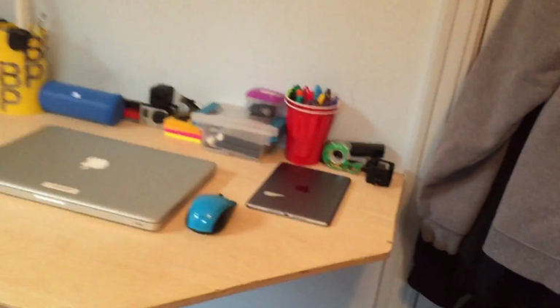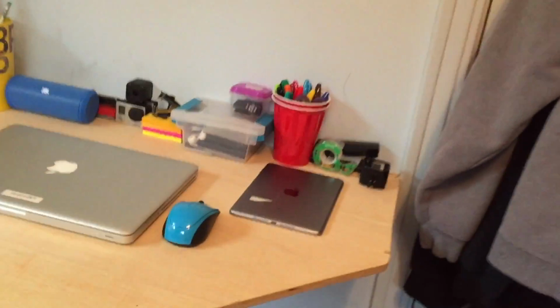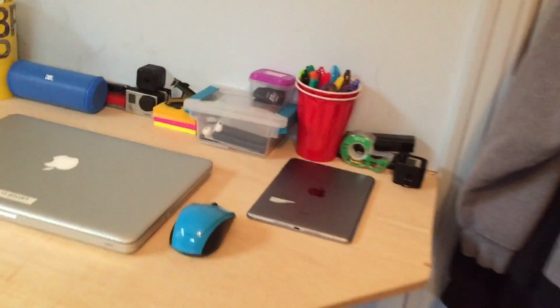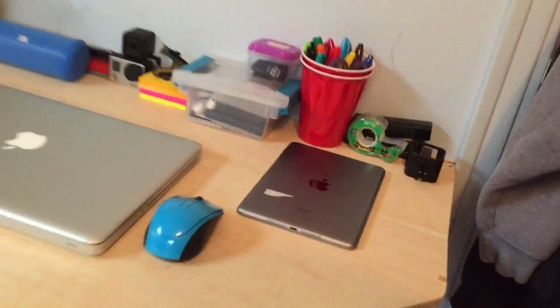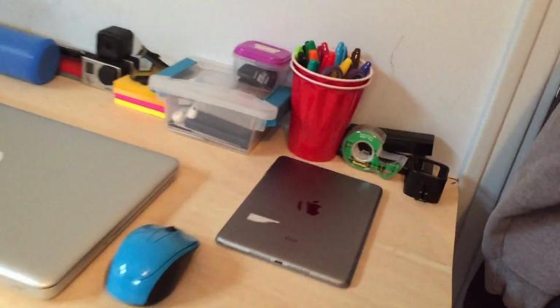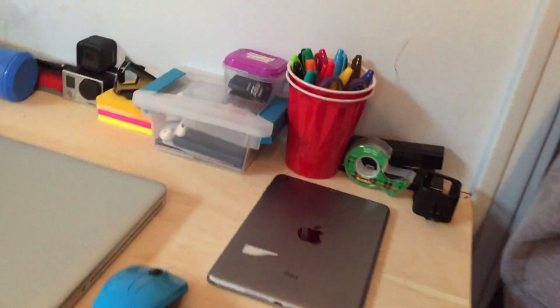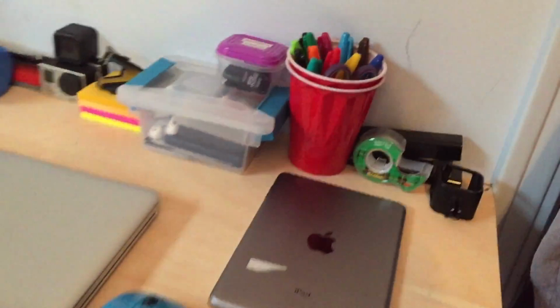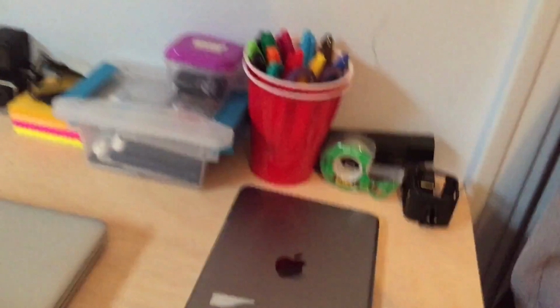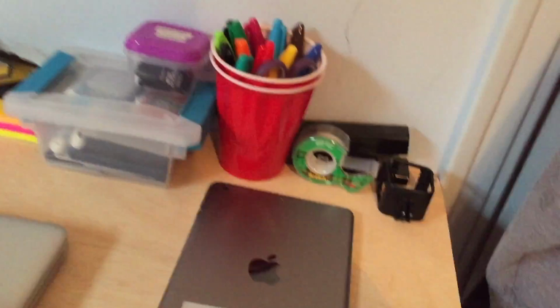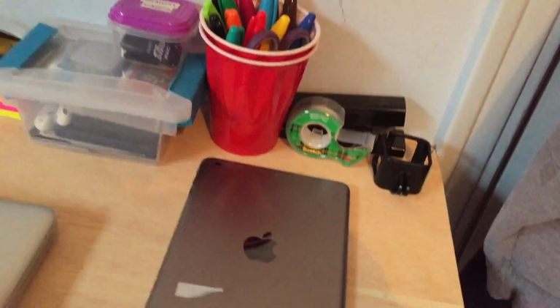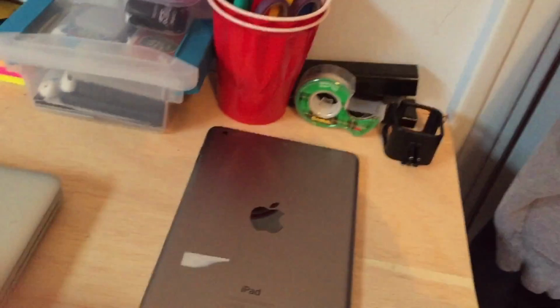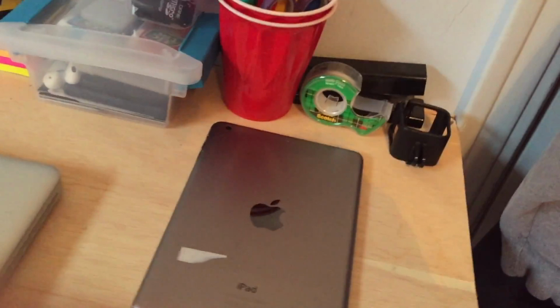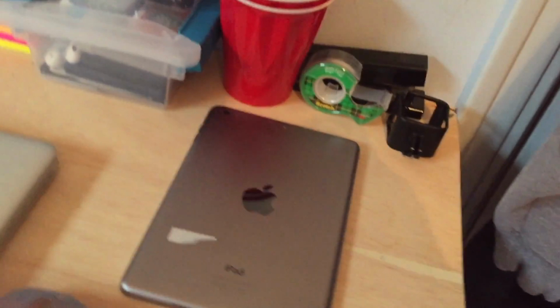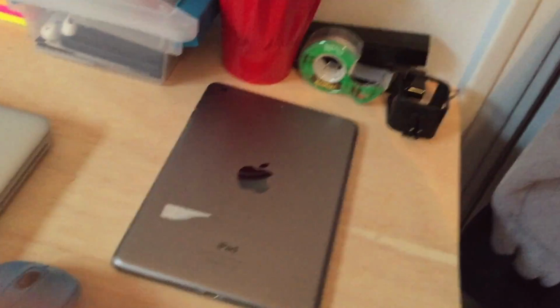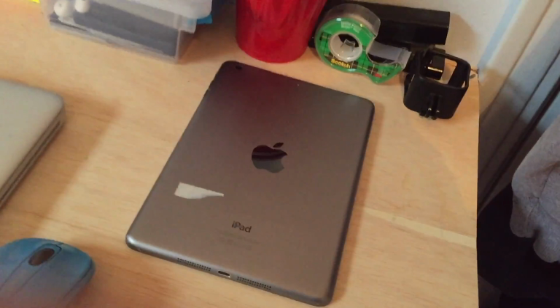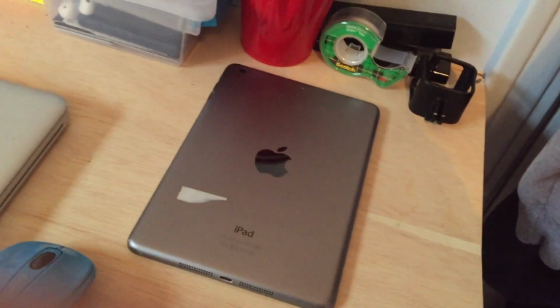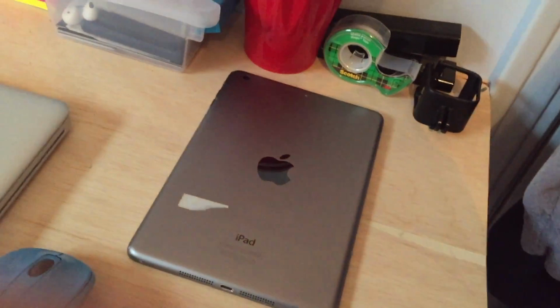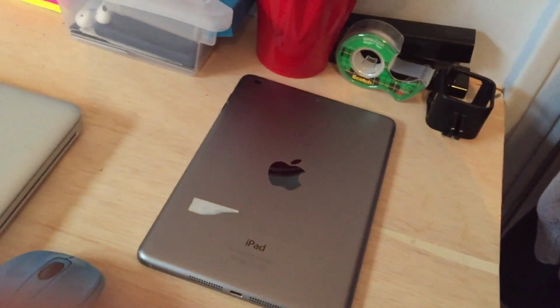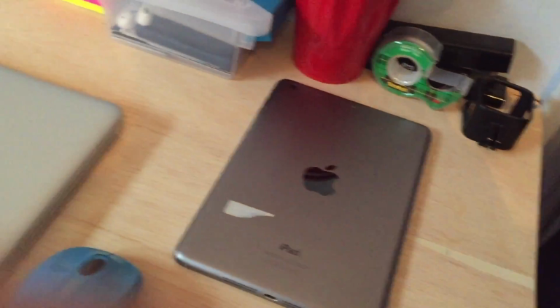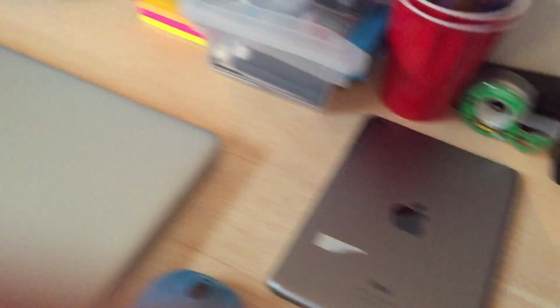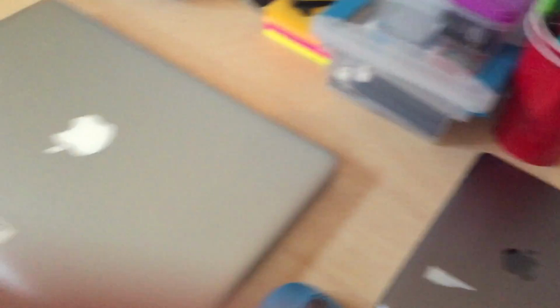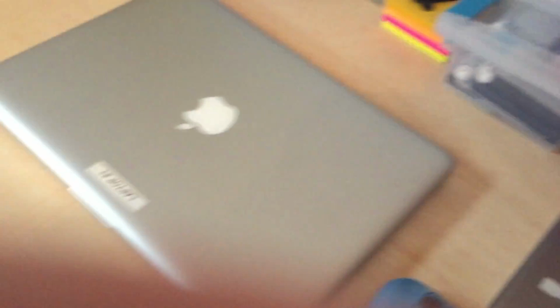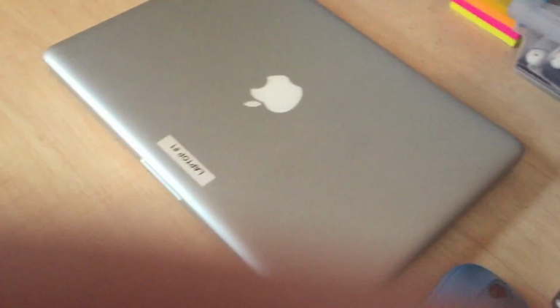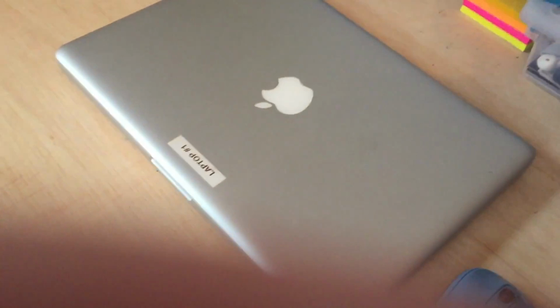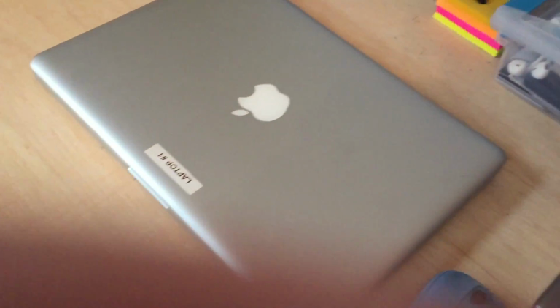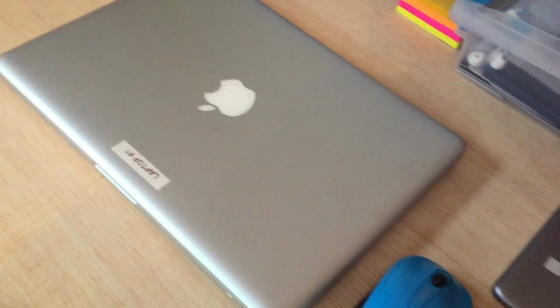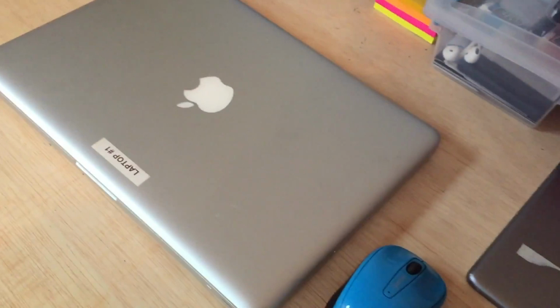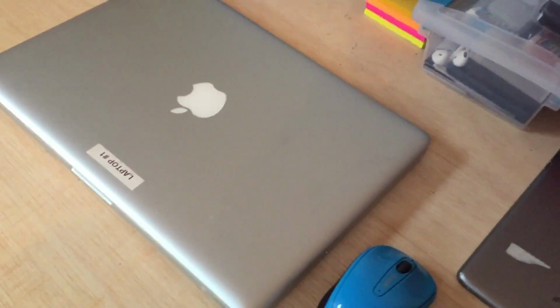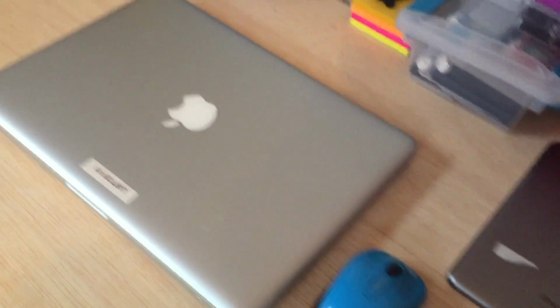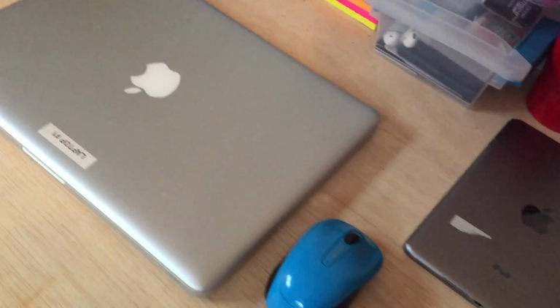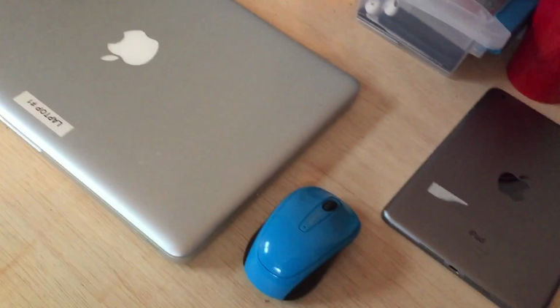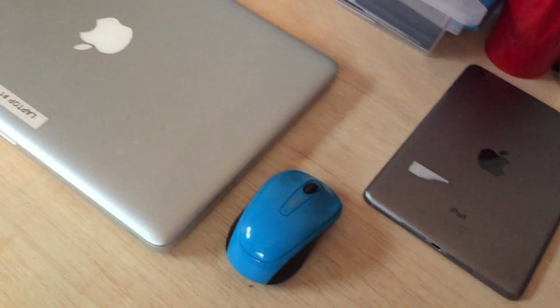Right here, we have the iPad Mini, the Macbook, and we have a mouse.